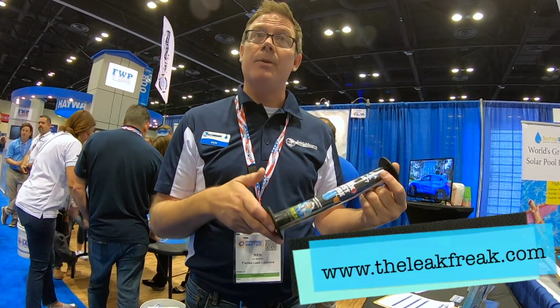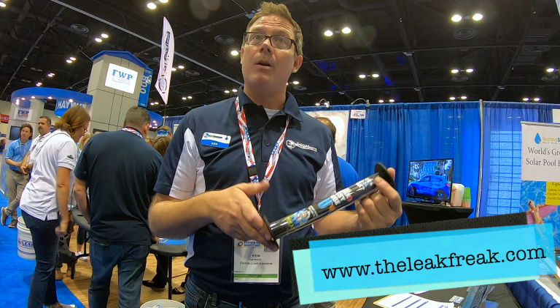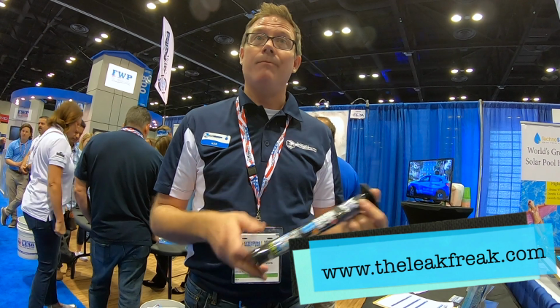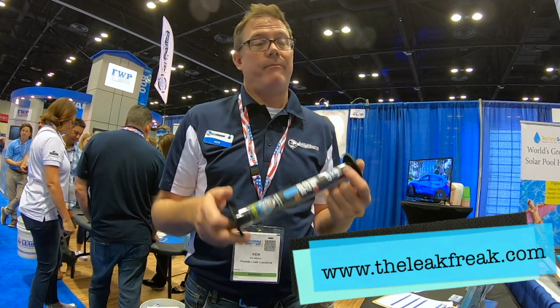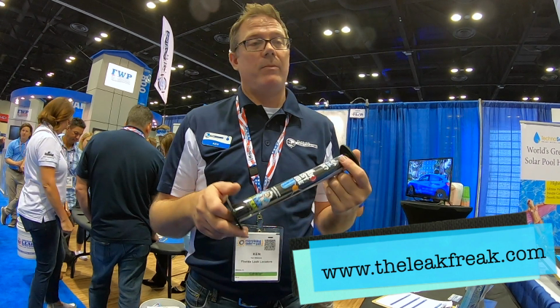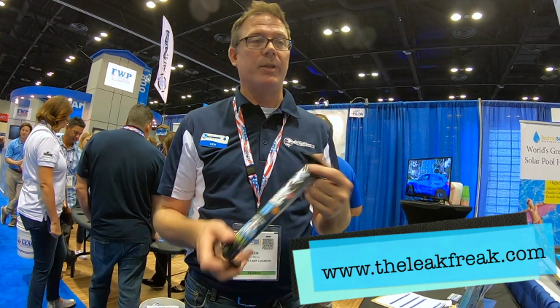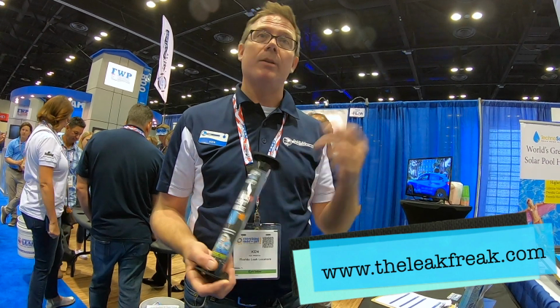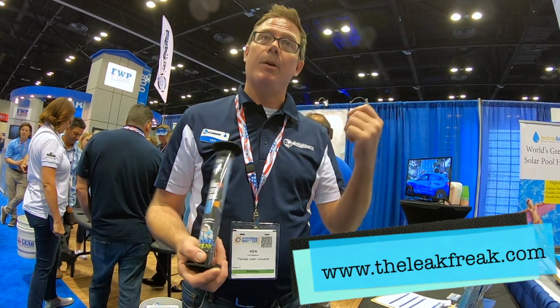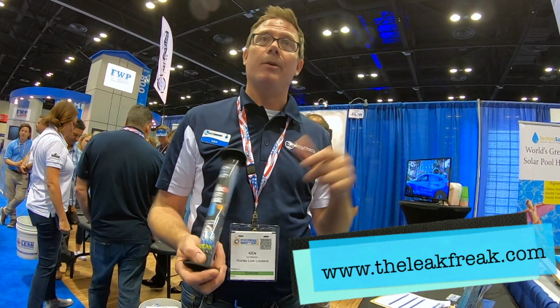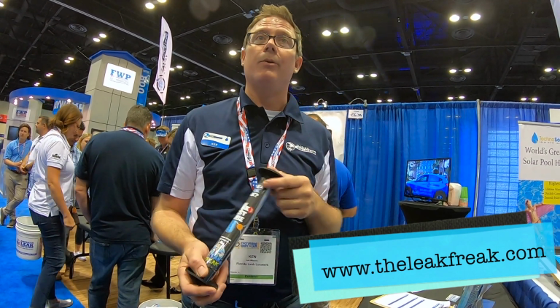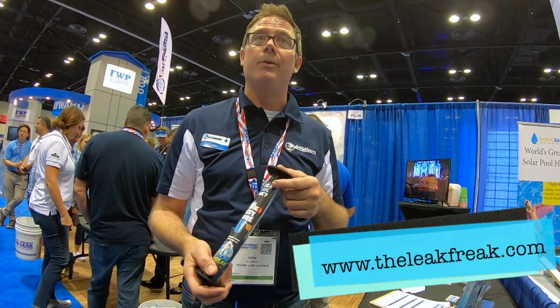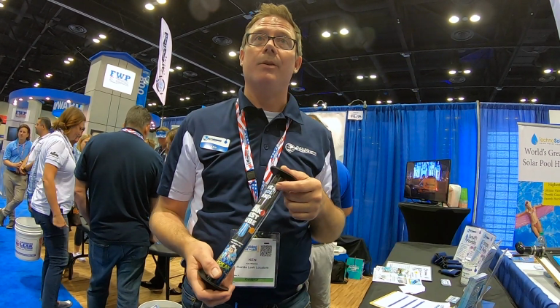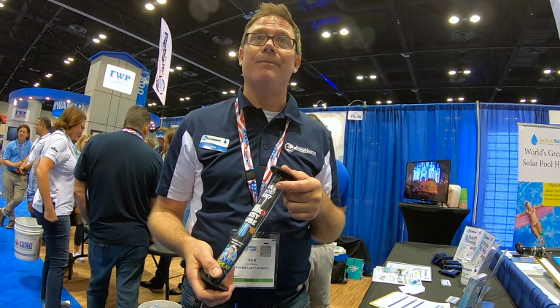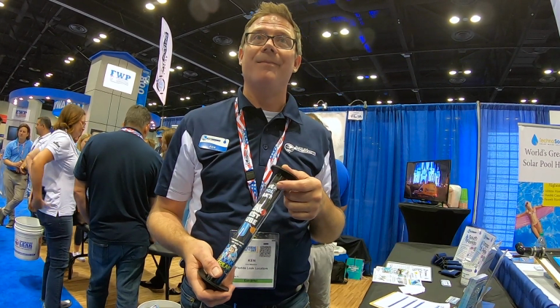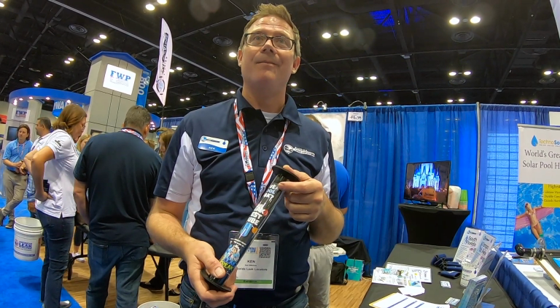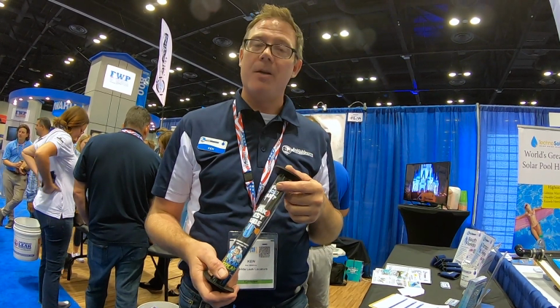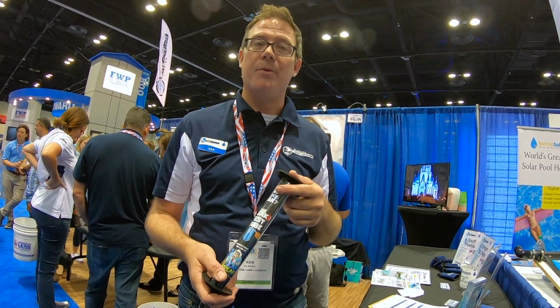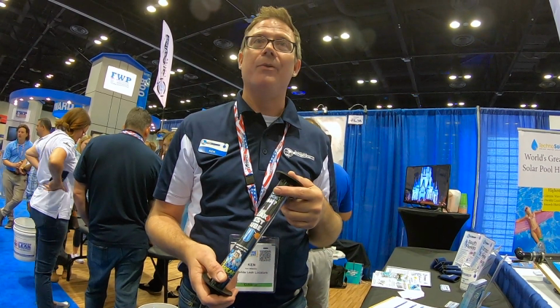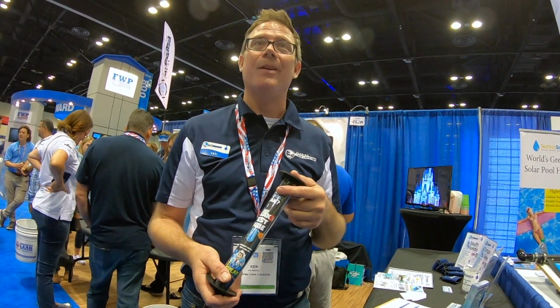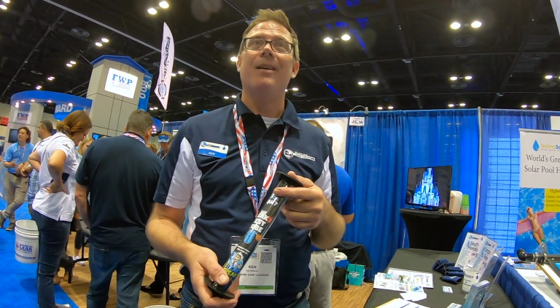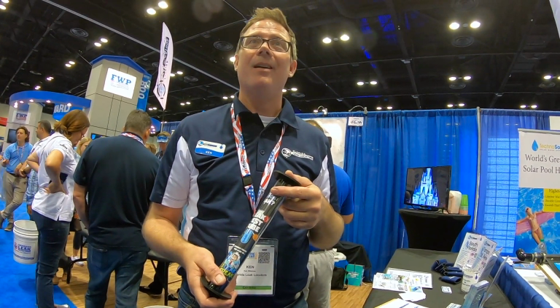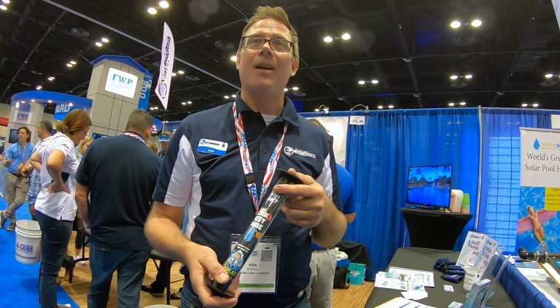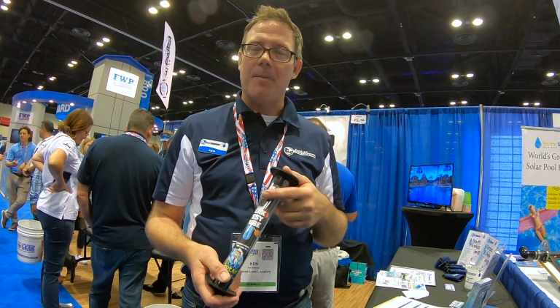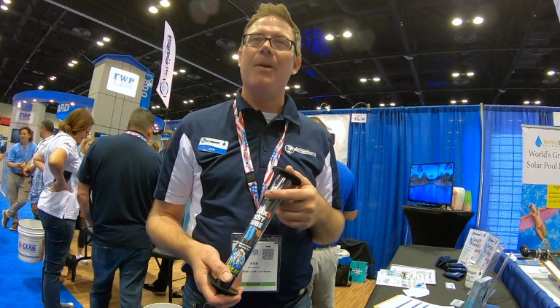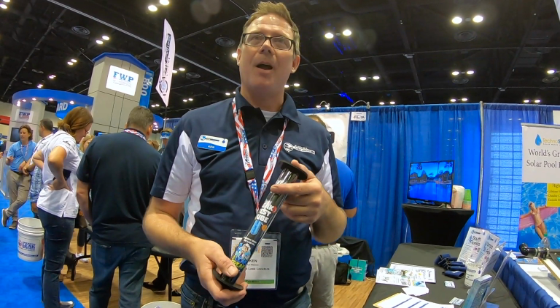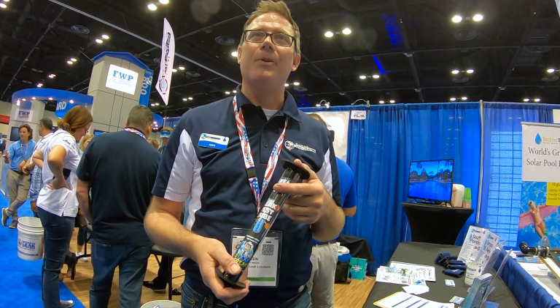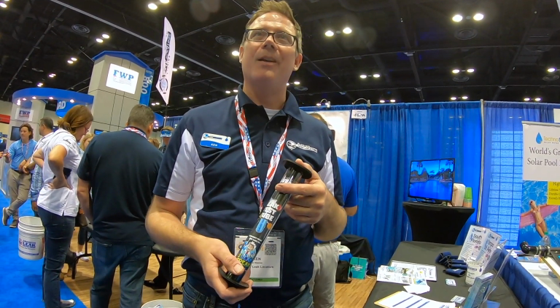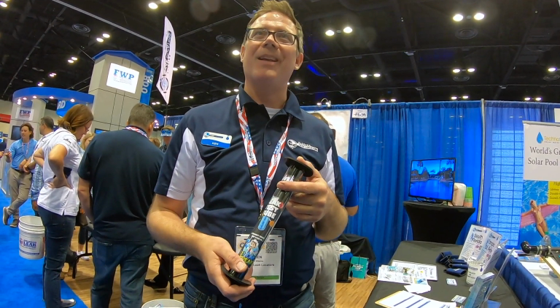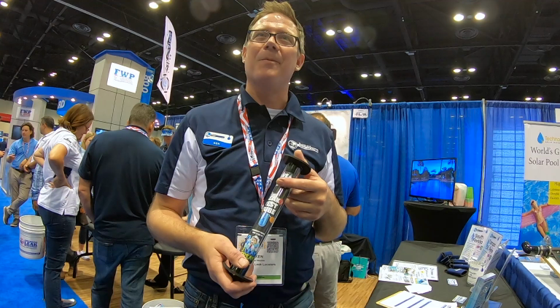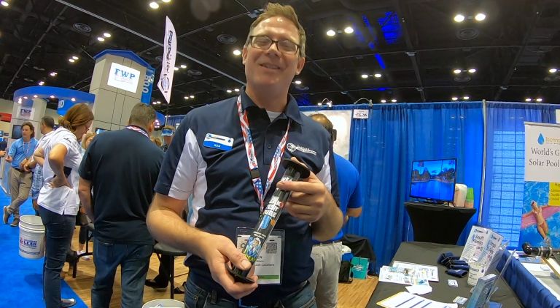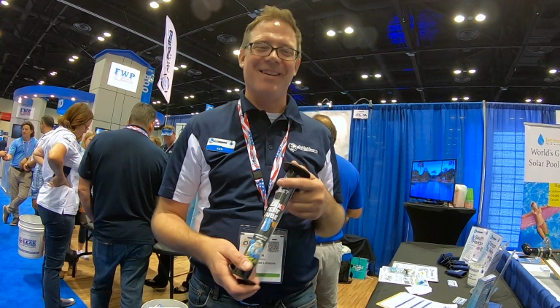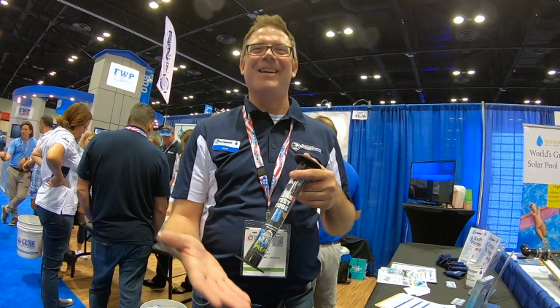It's also available on Amazon, and we're selling some here at the show too. Well, thank you for taking the time to share that — I appreciate it. Thanks so much.